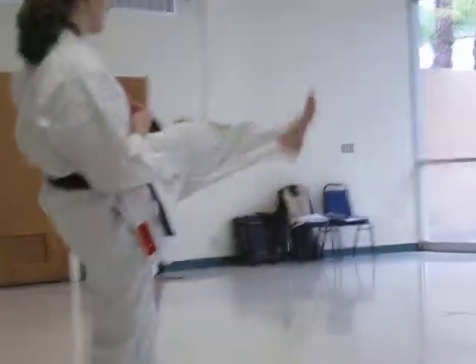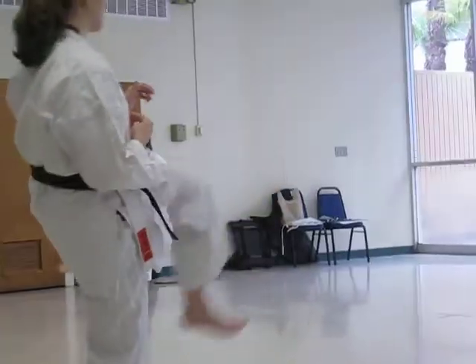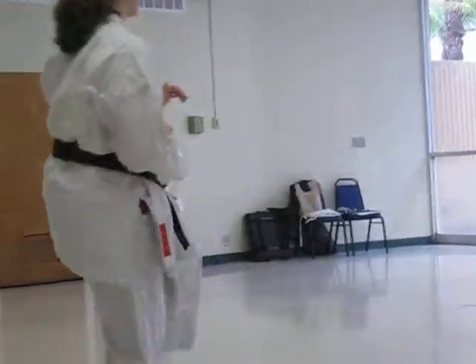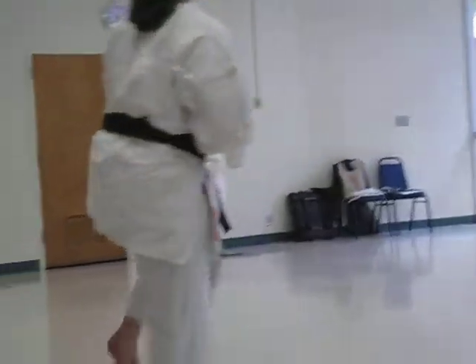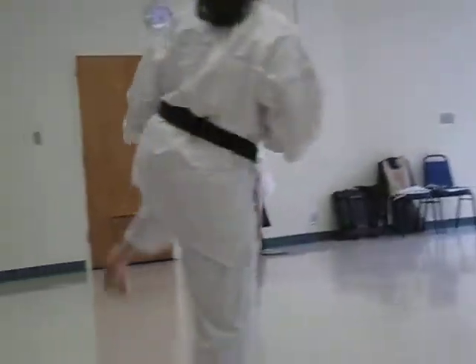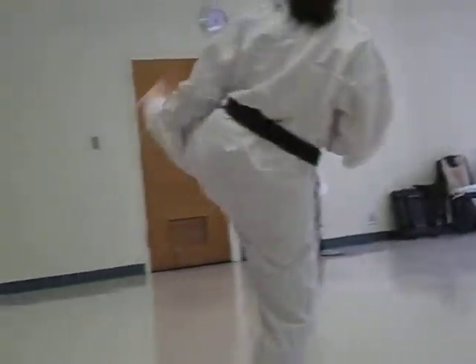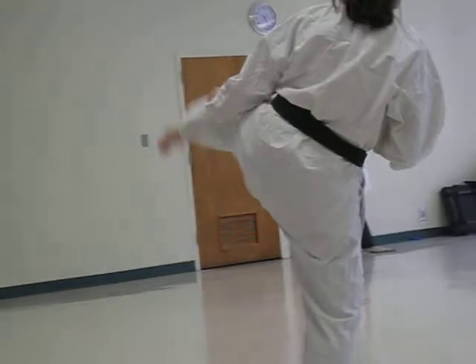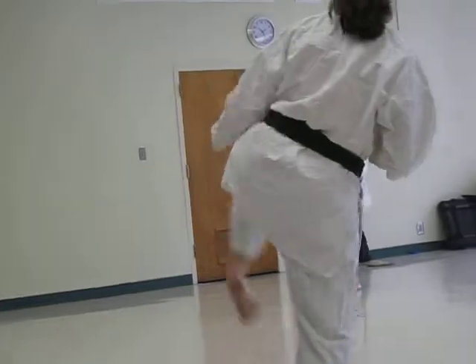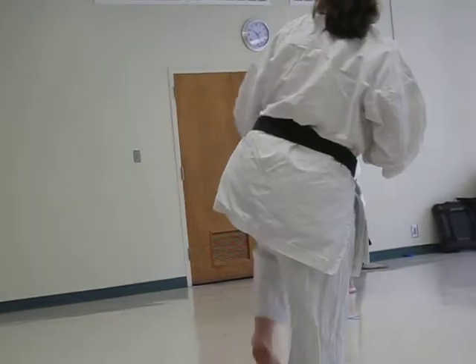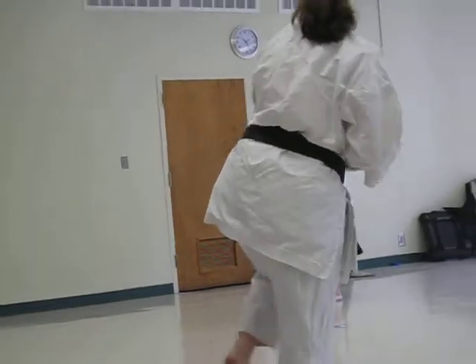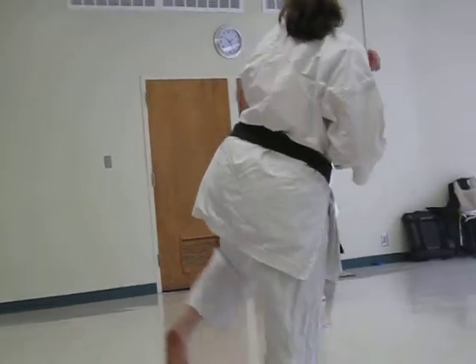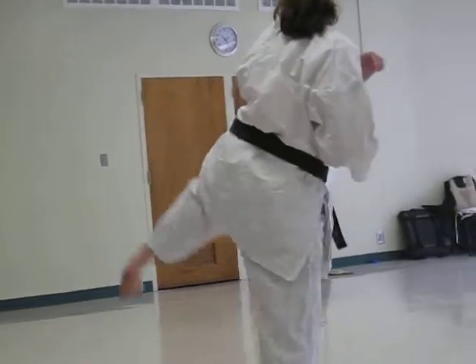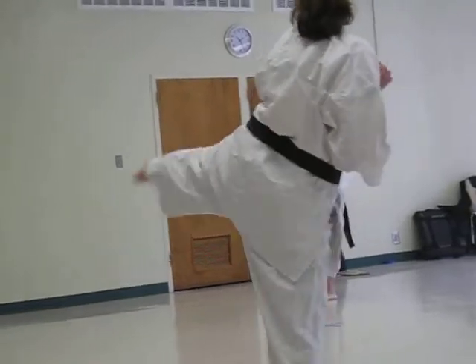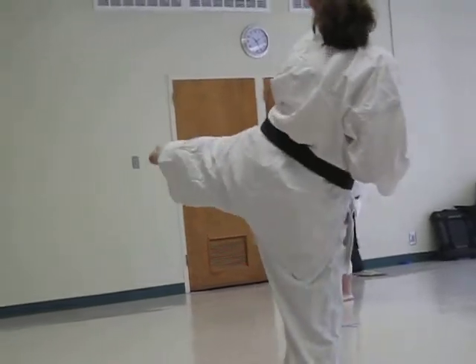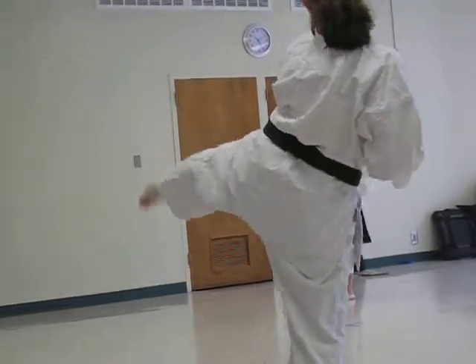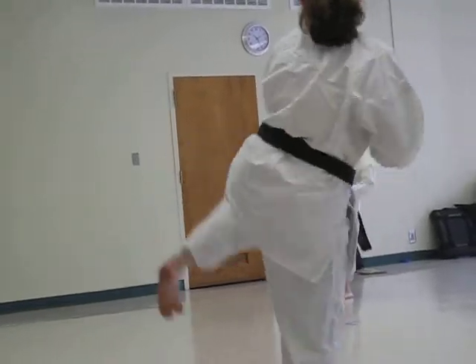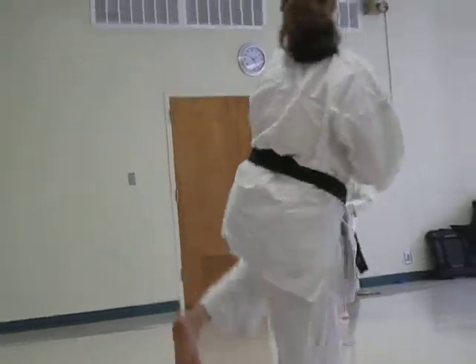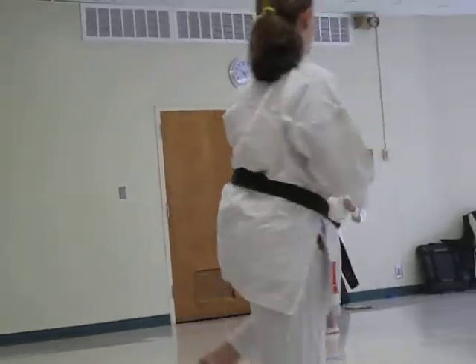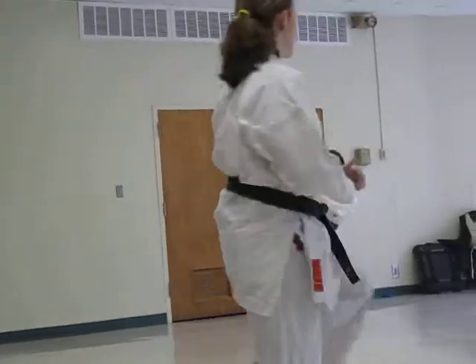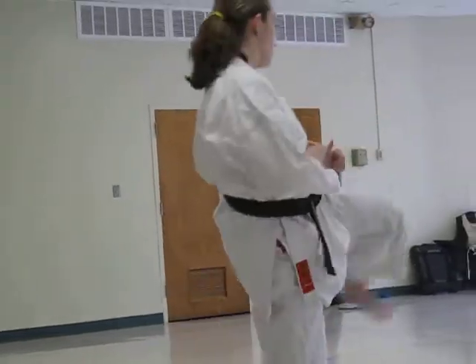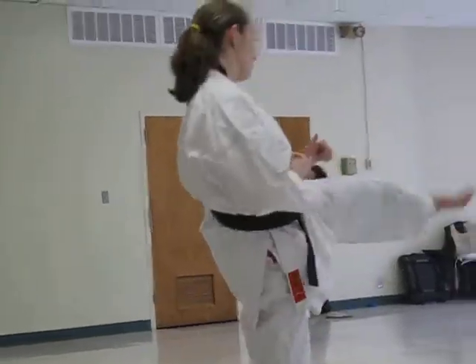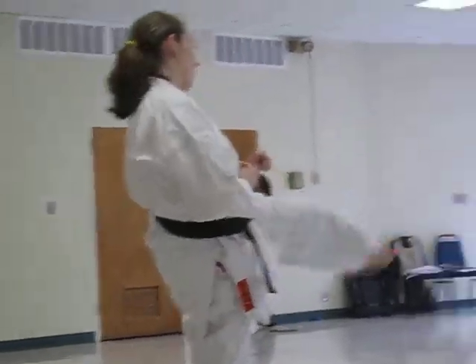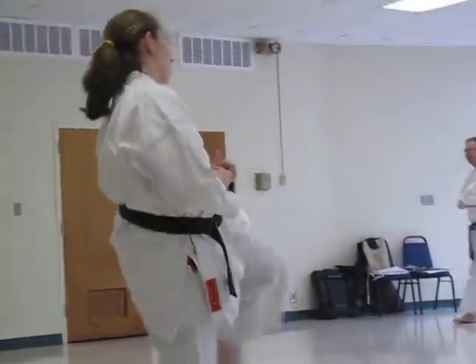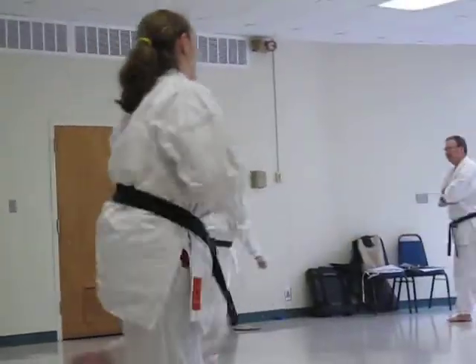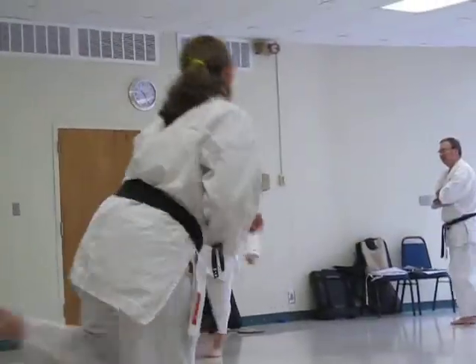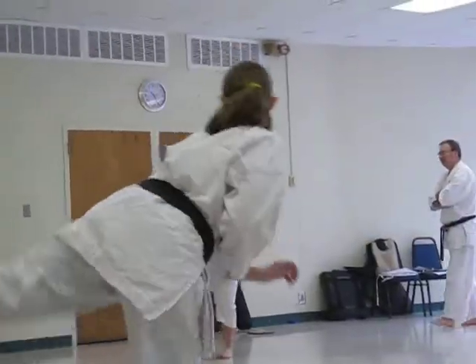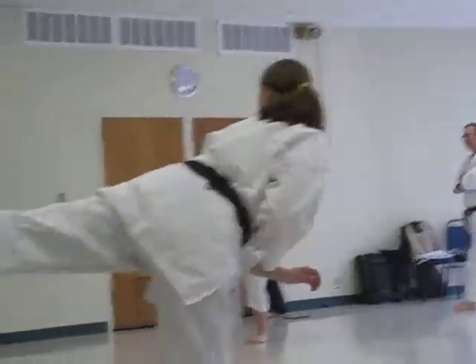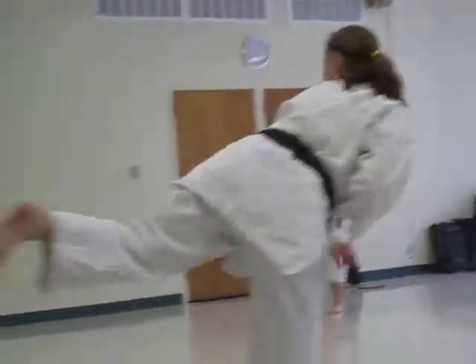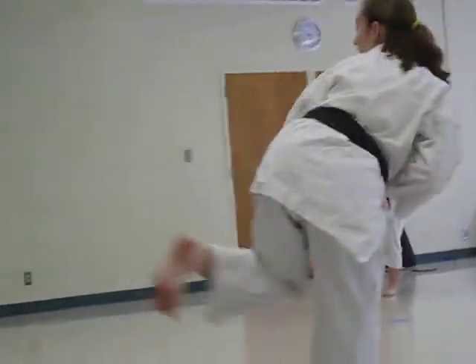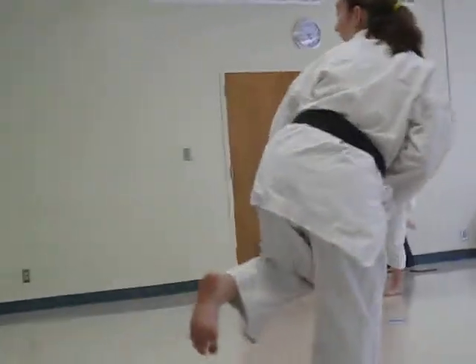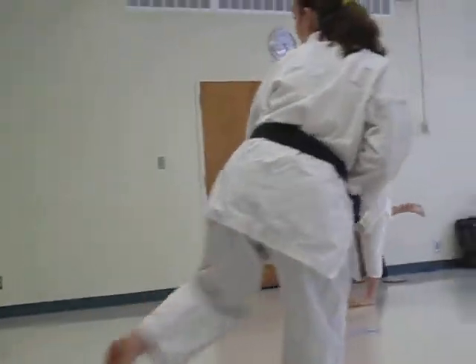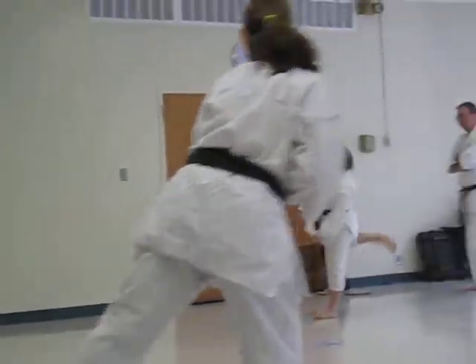Front kick, side snap, side thrust, roundhouse, back kick.